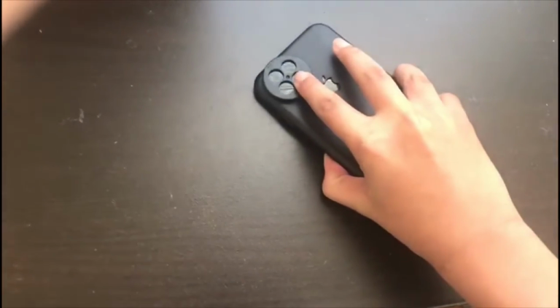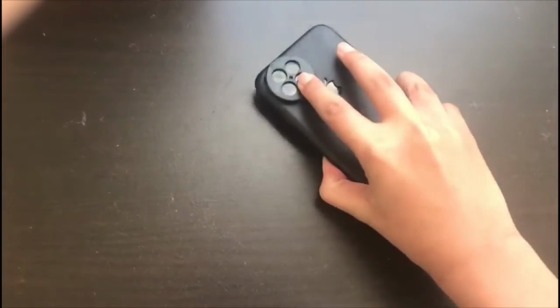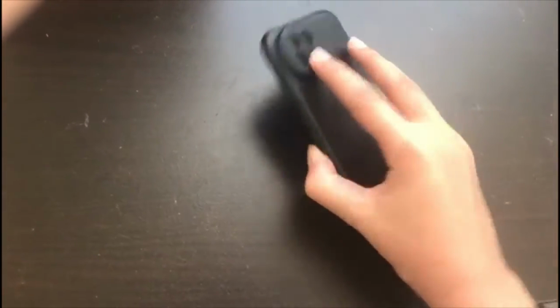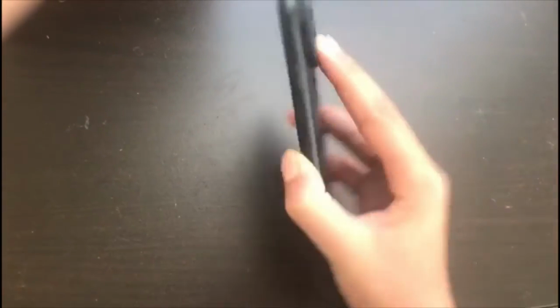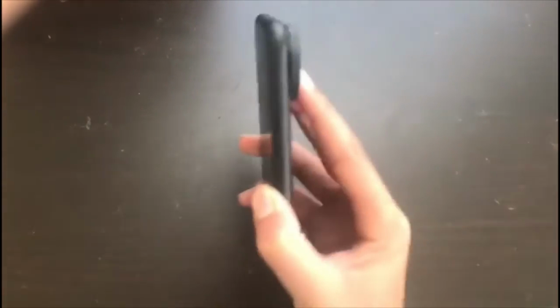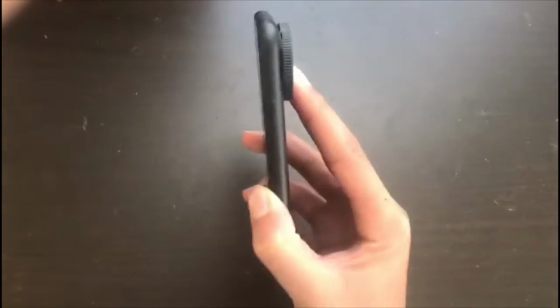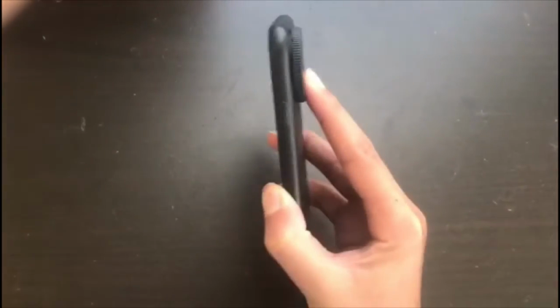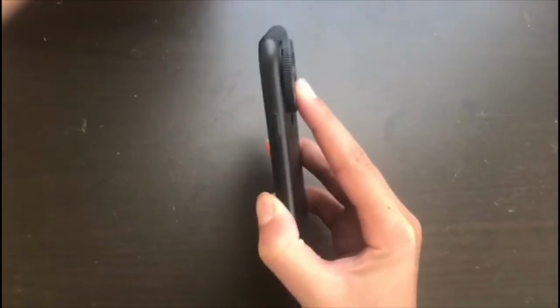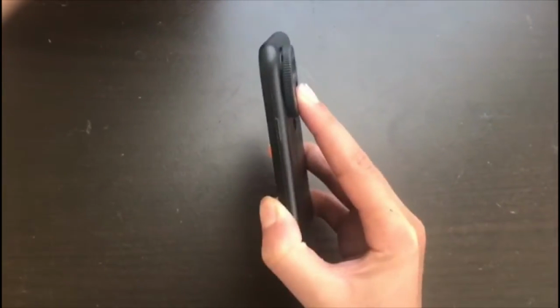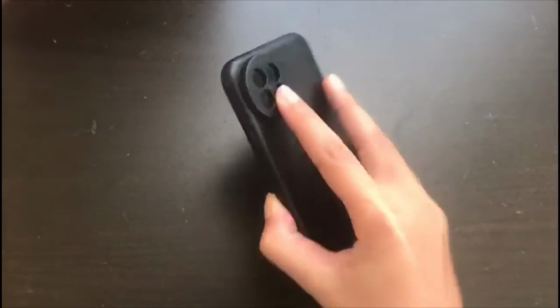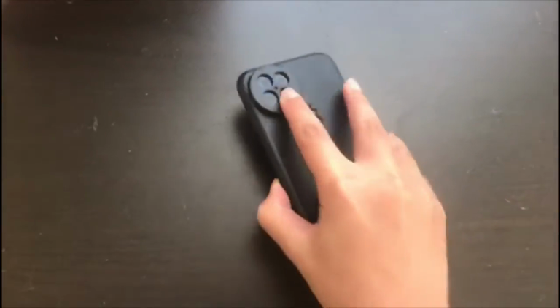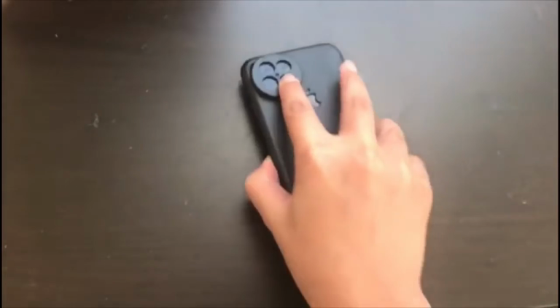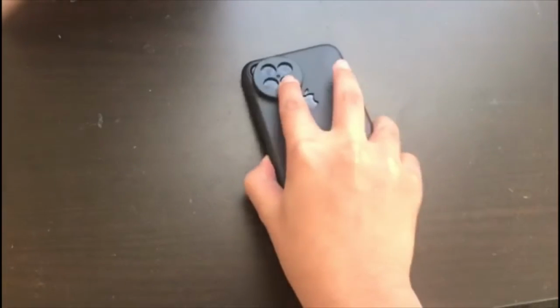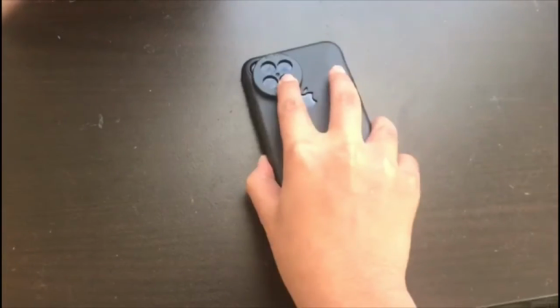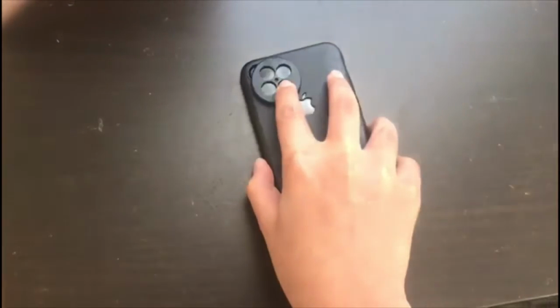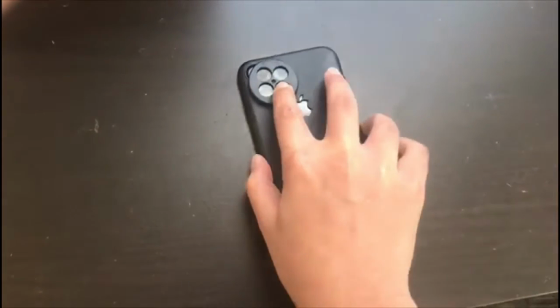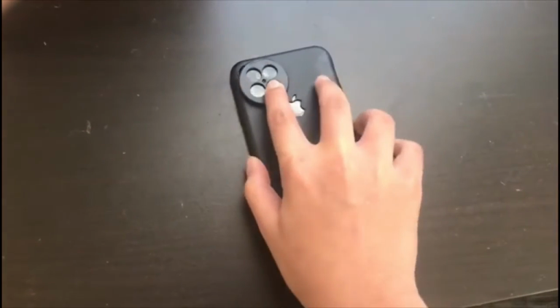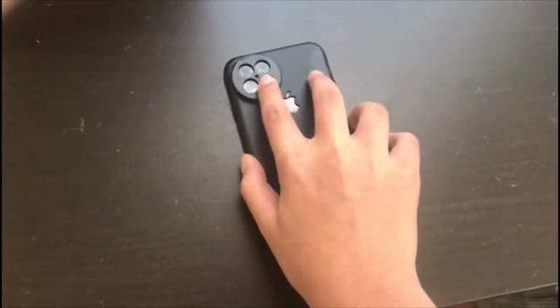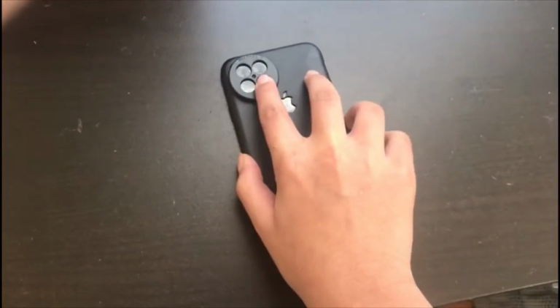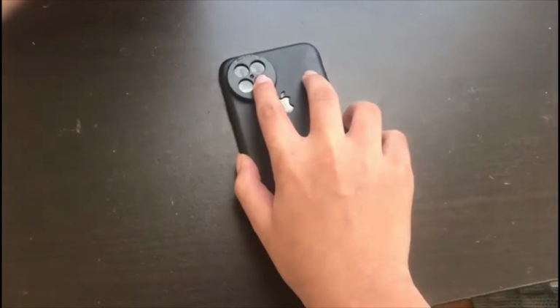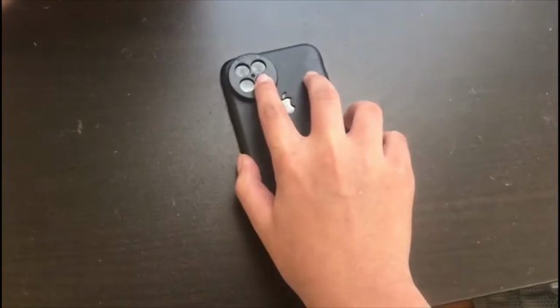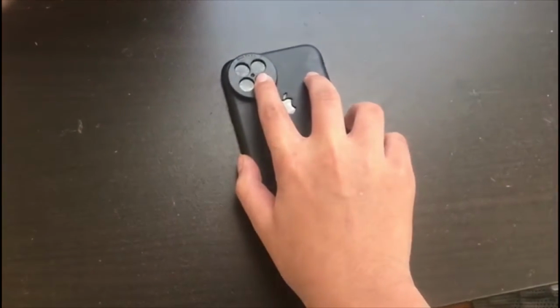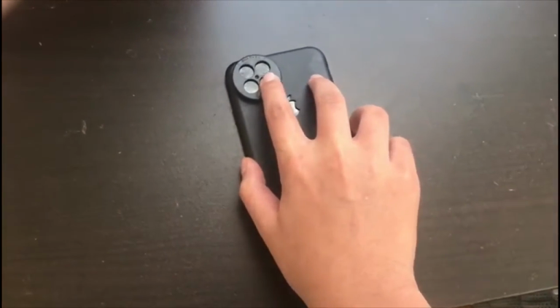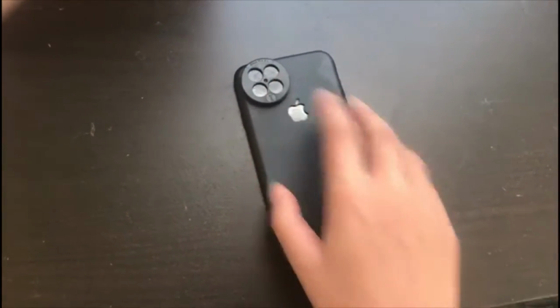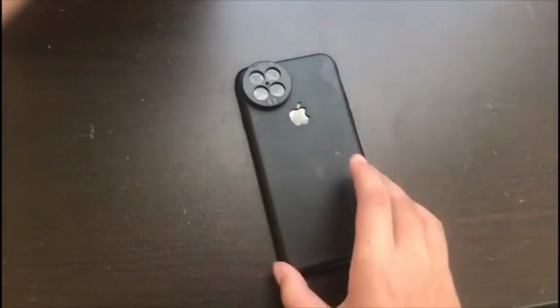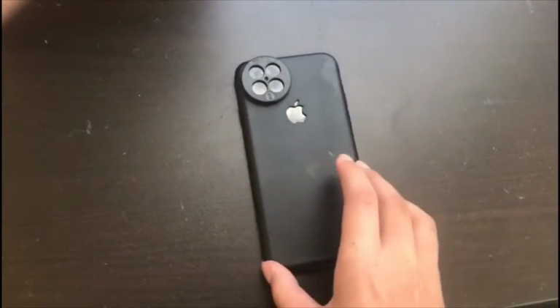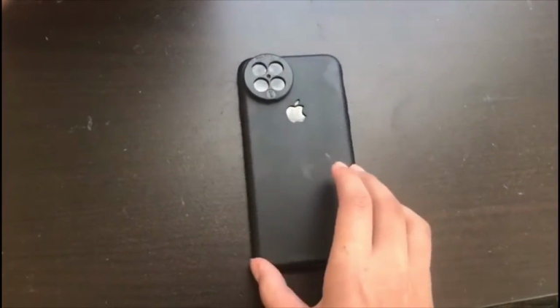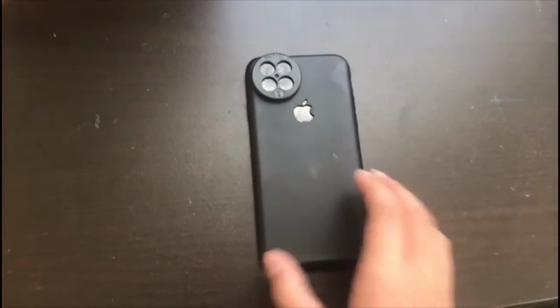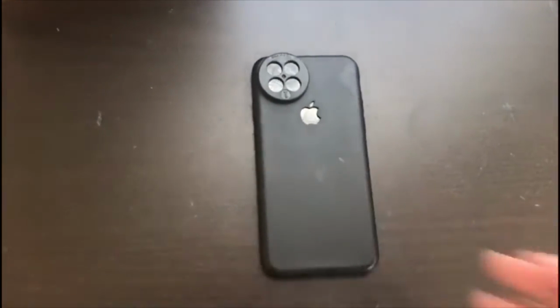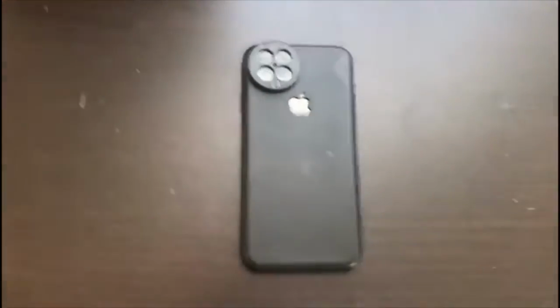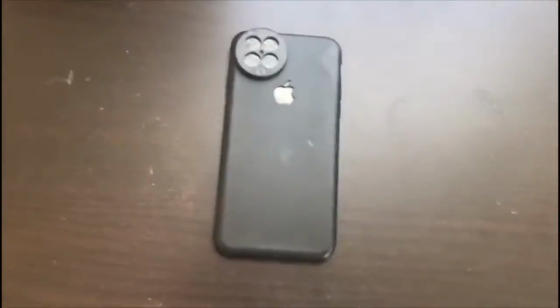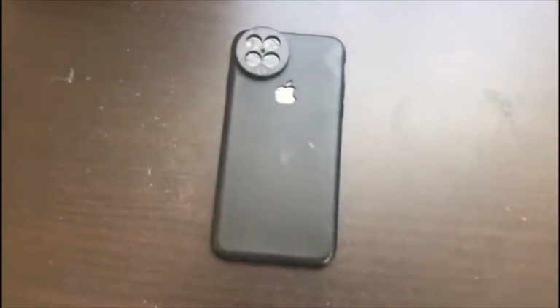And then you can just hold it like this. Very simple, very easy. You can try it at home.